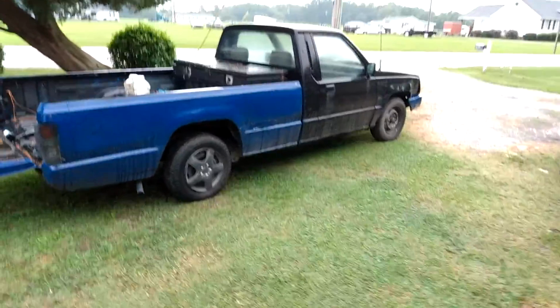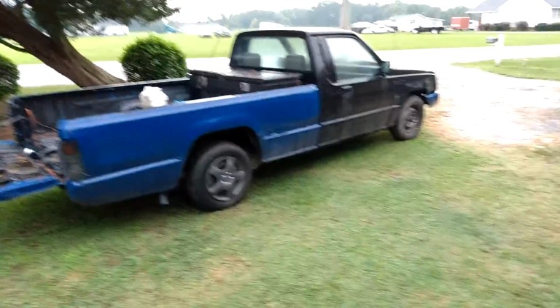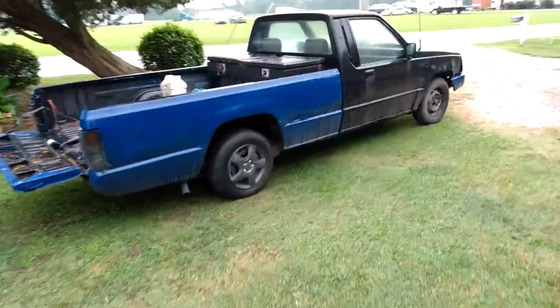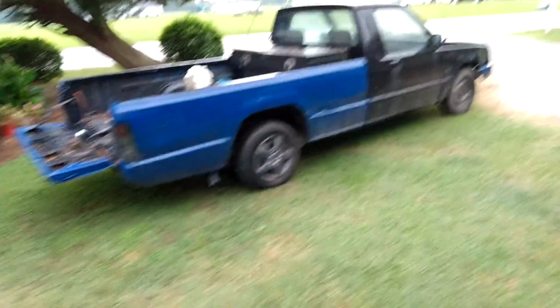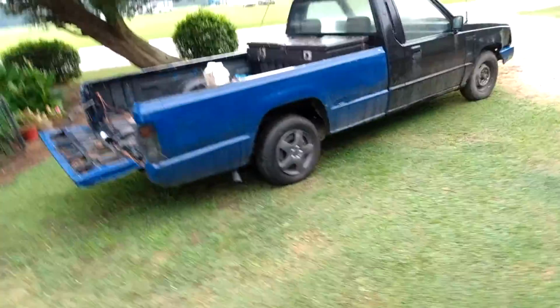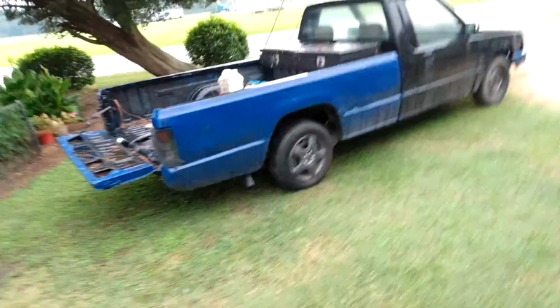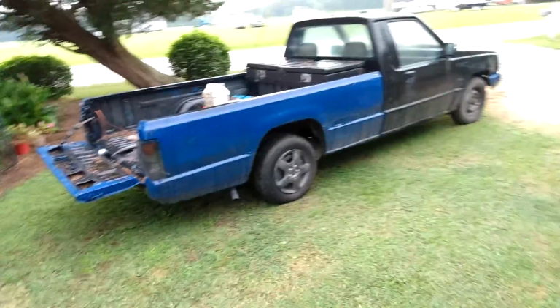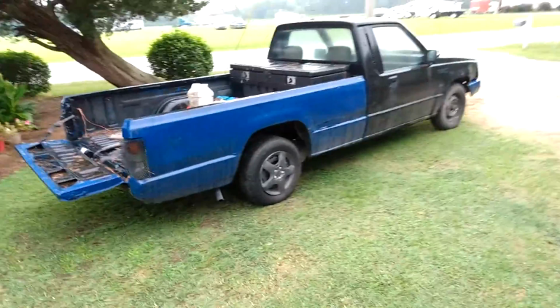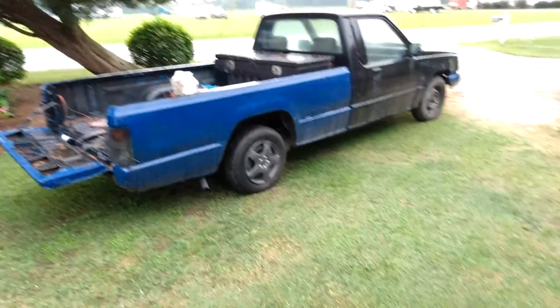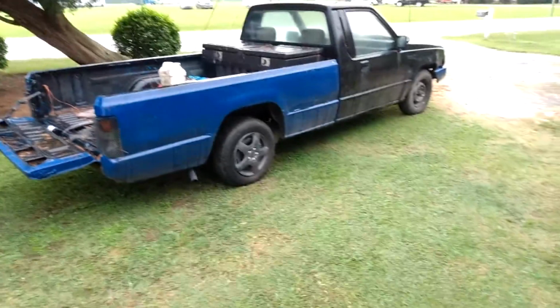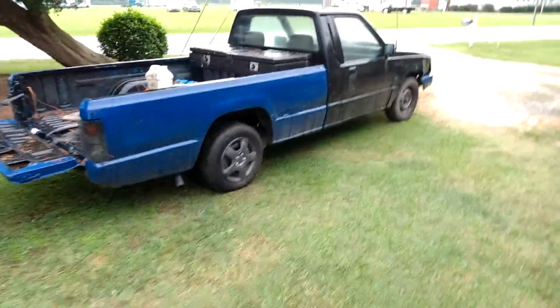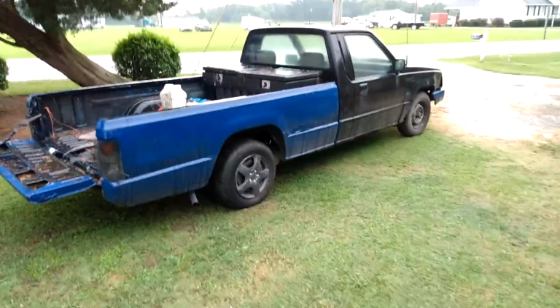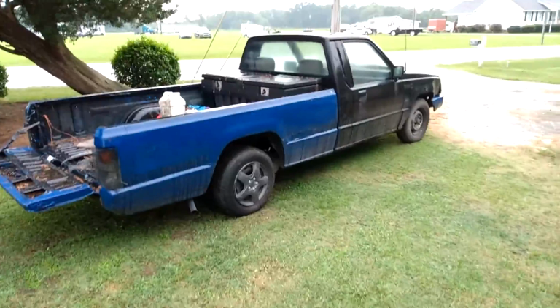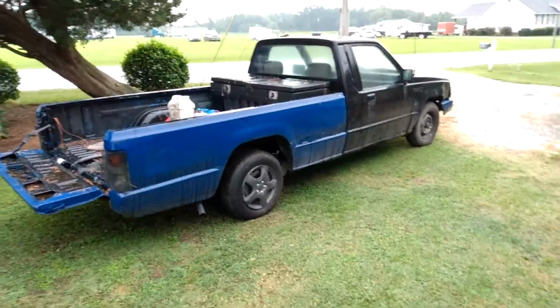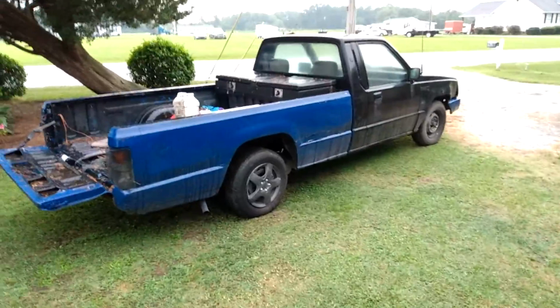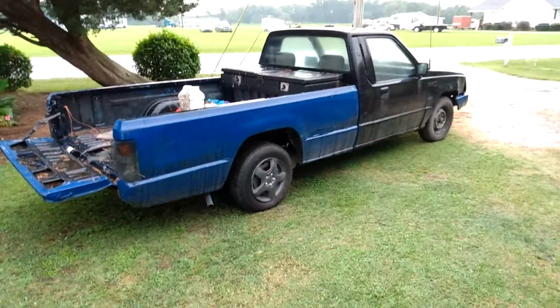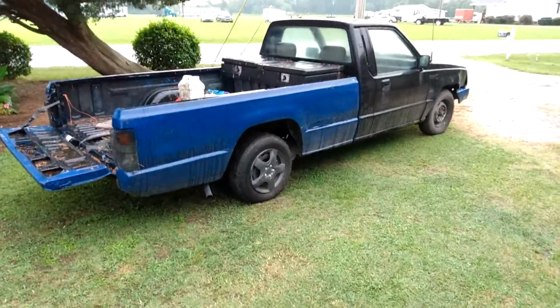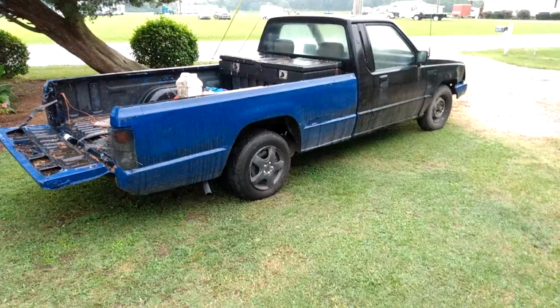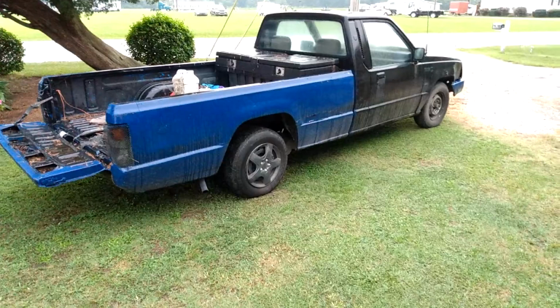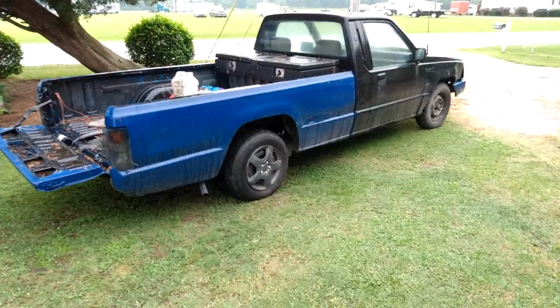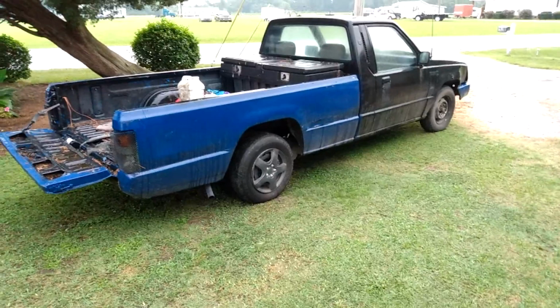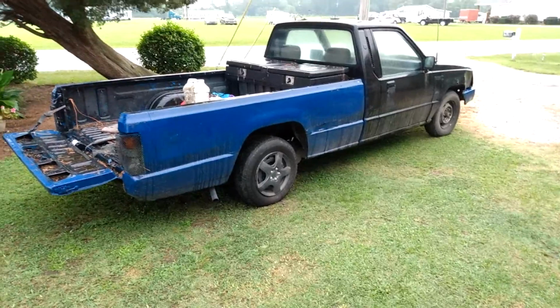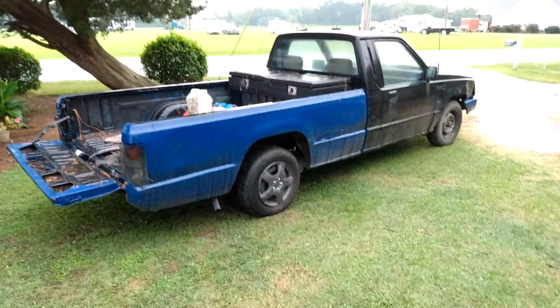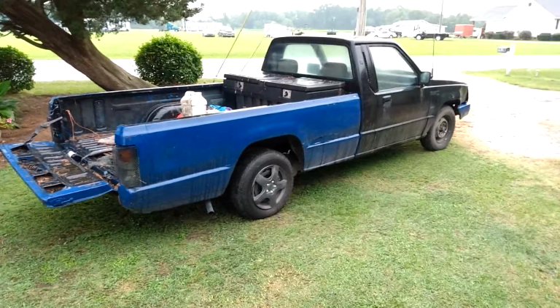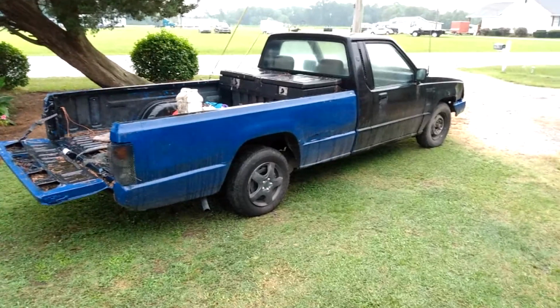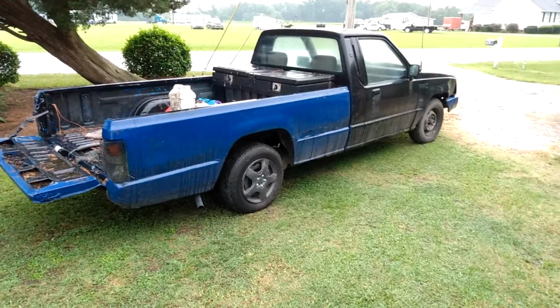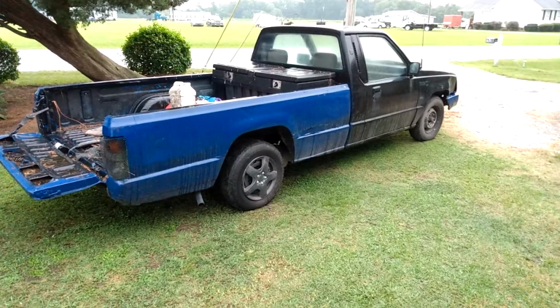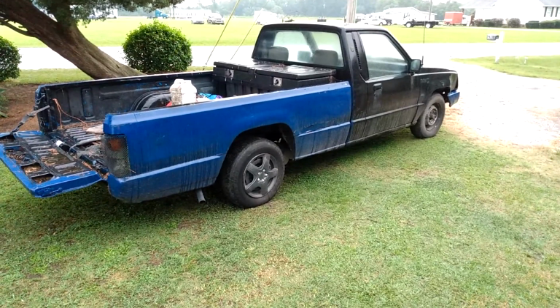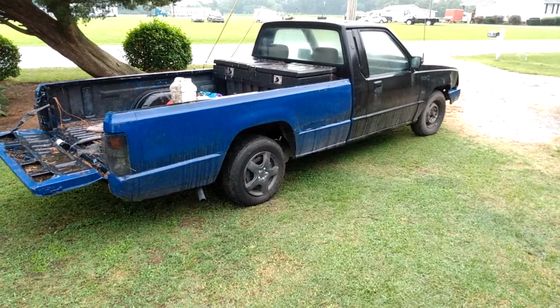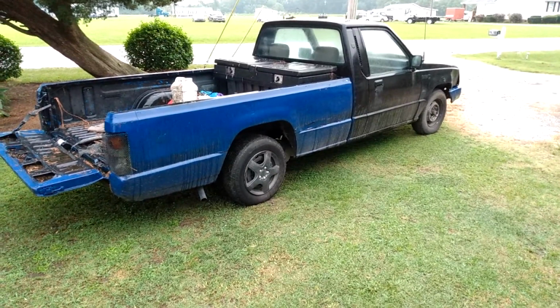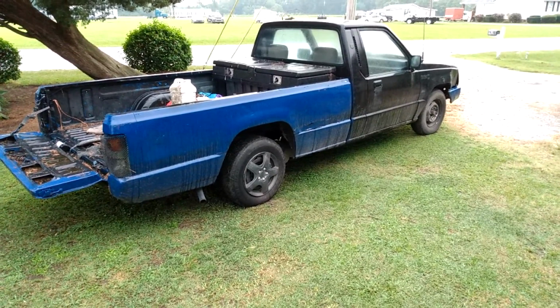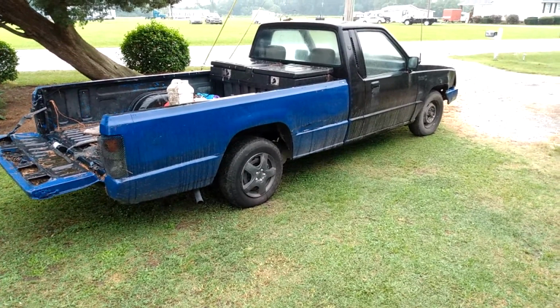This will be my project. First thing I need to do is get in the bed and do some paint in the bed and stuff.